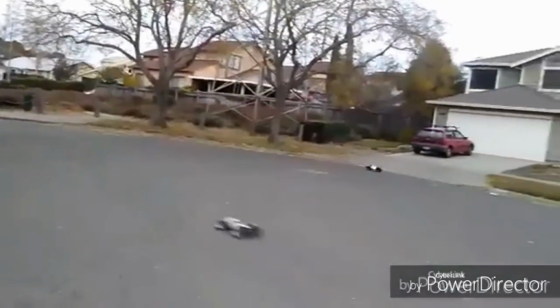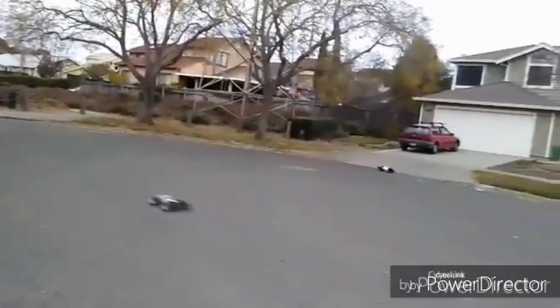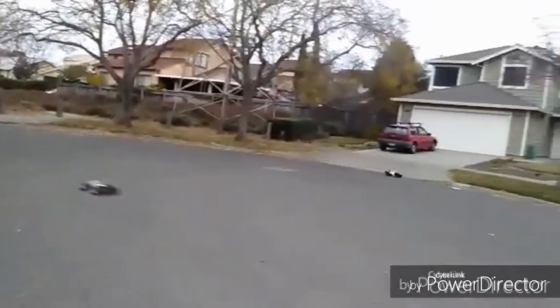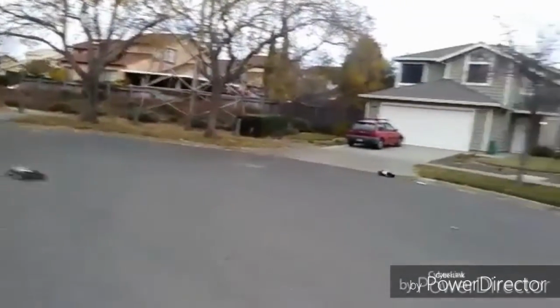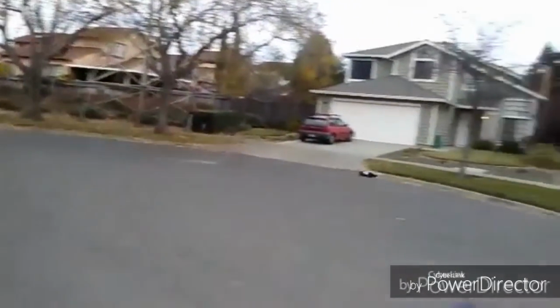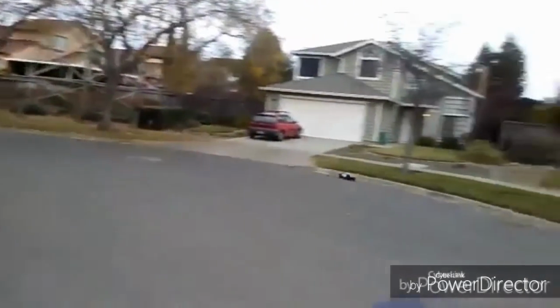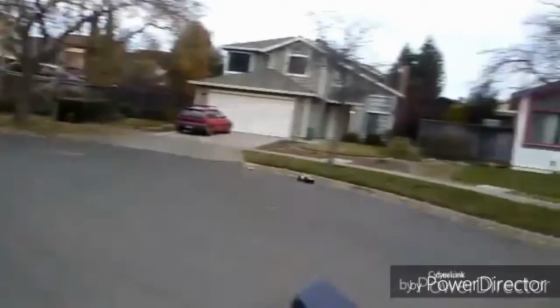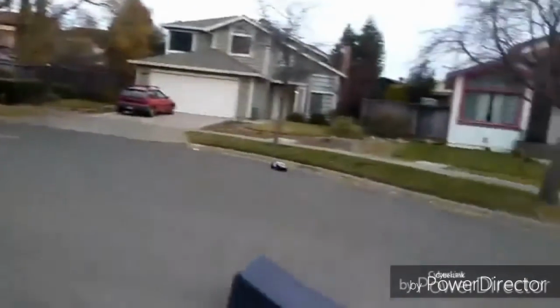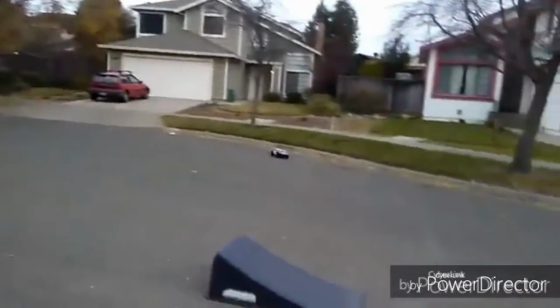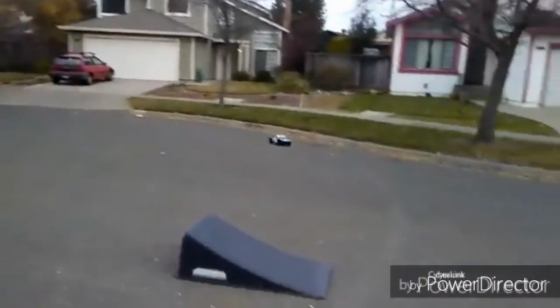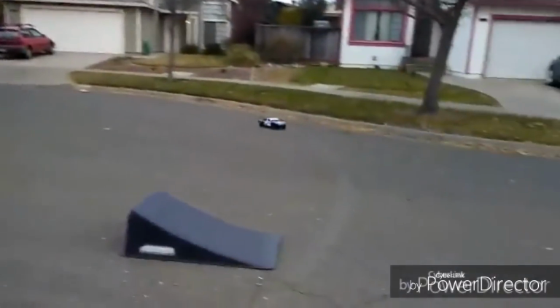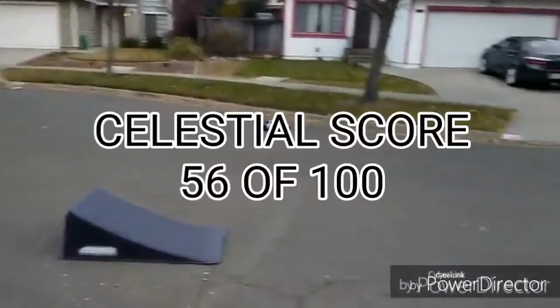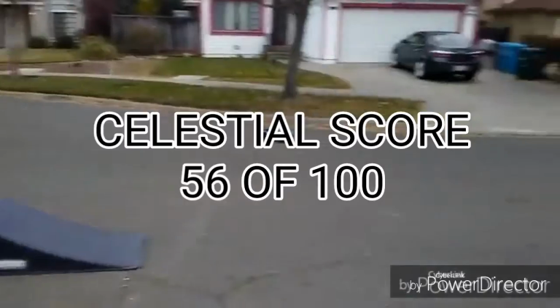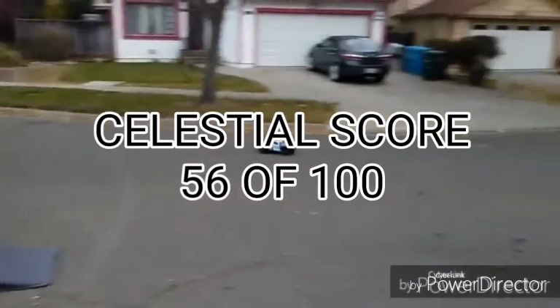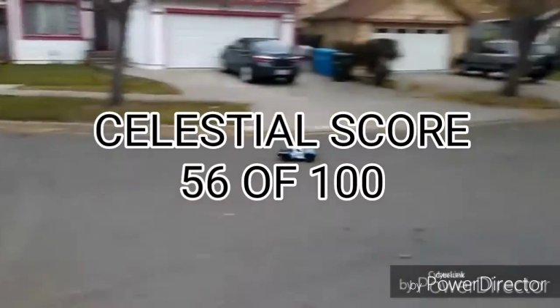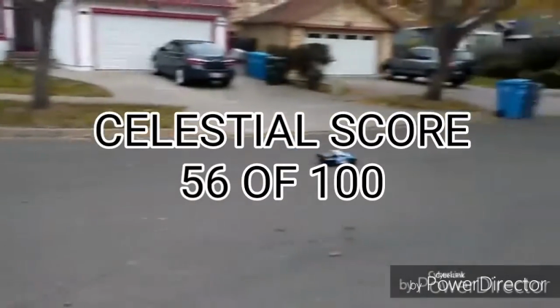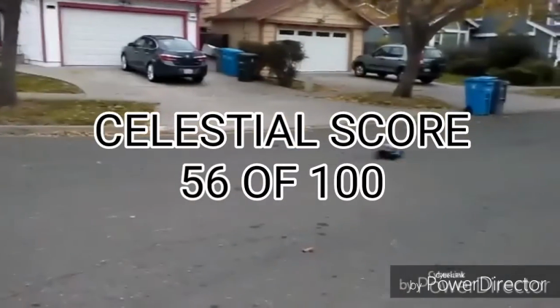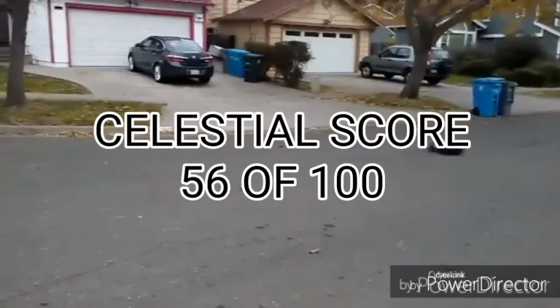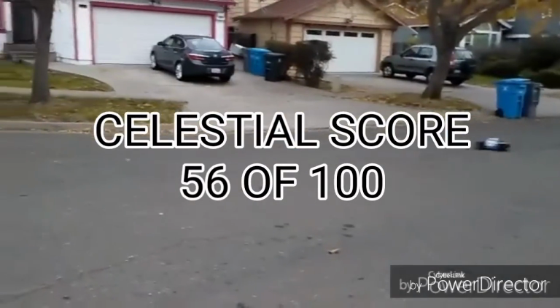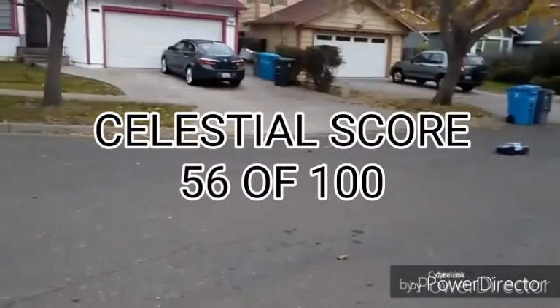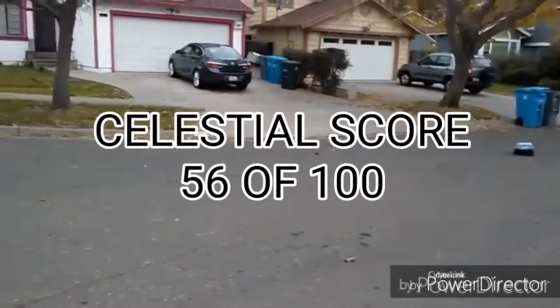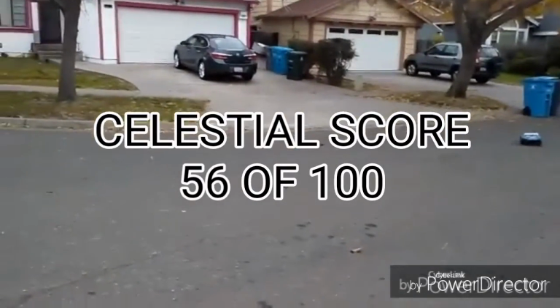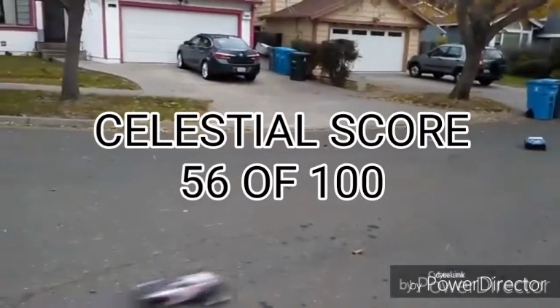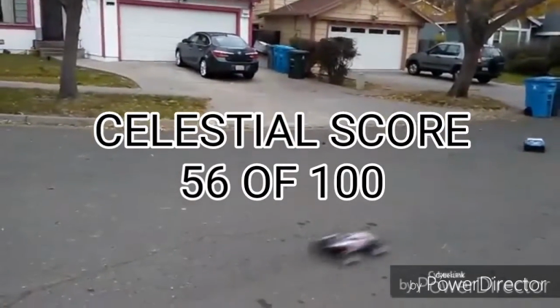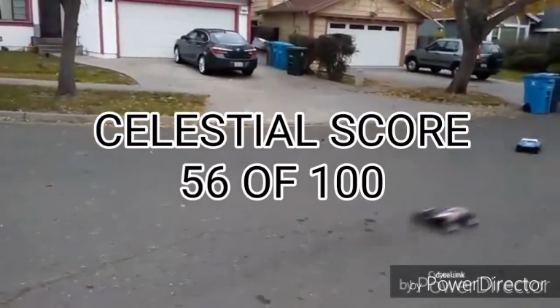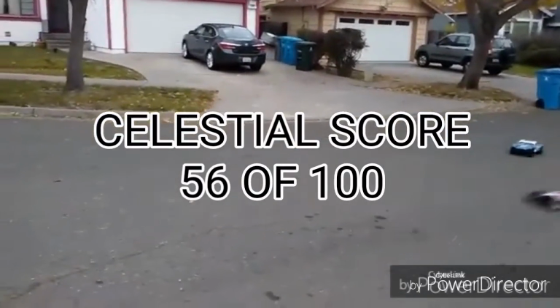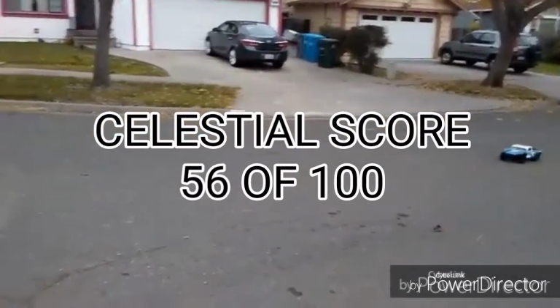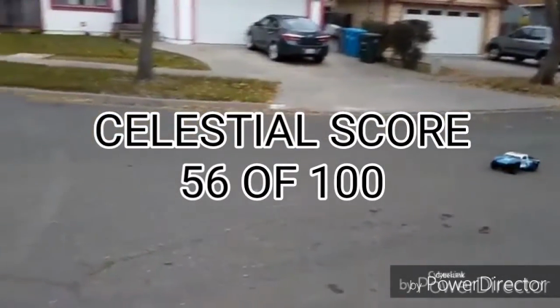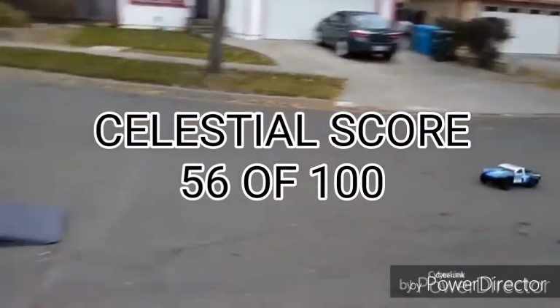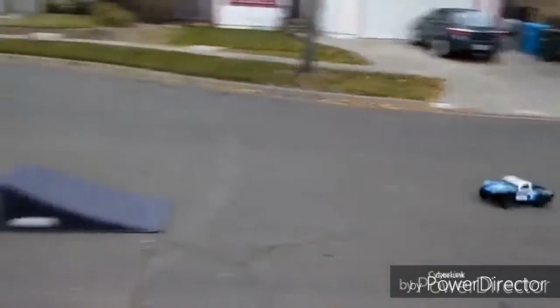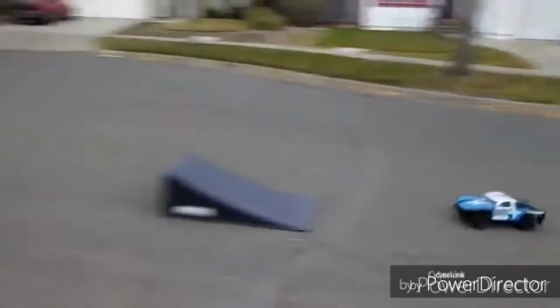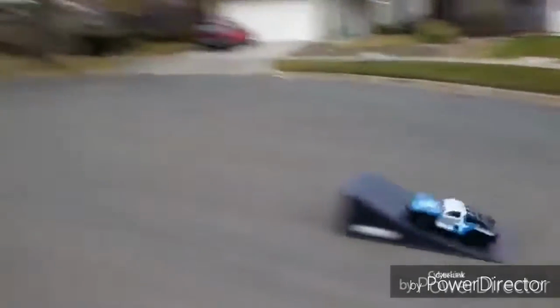Added together, the Celestial score is 56 points, which is average. Keep in mind that this is an entry level RC car.